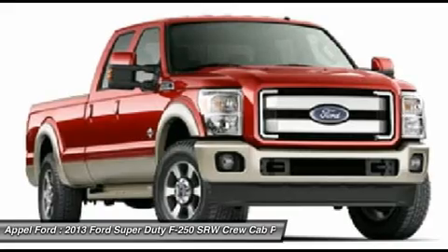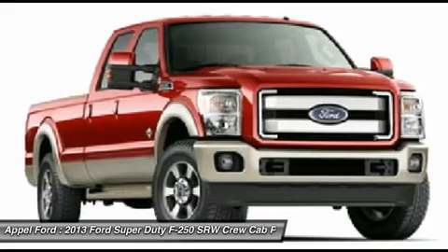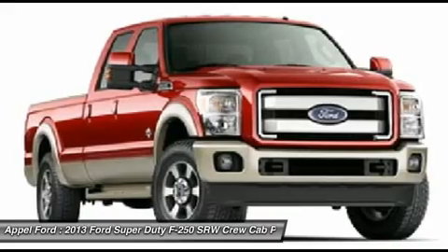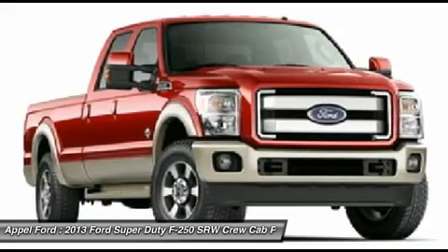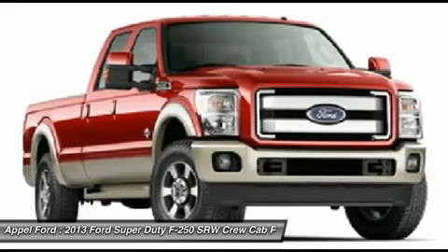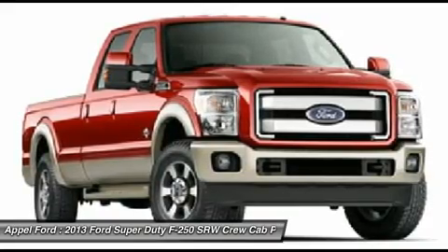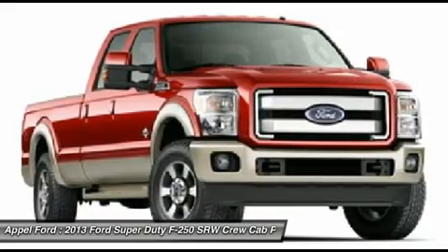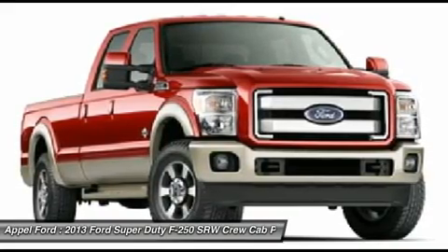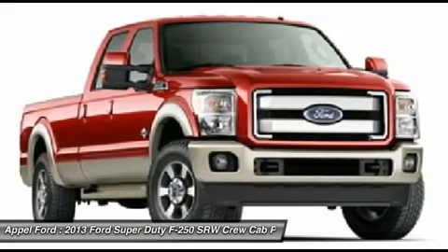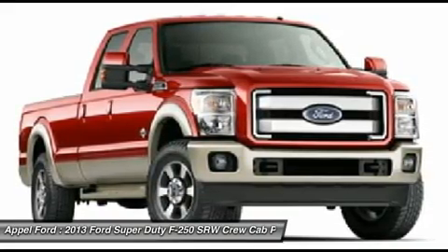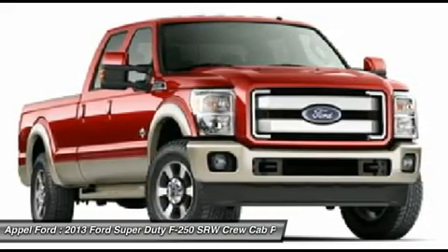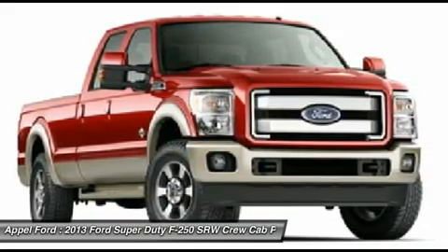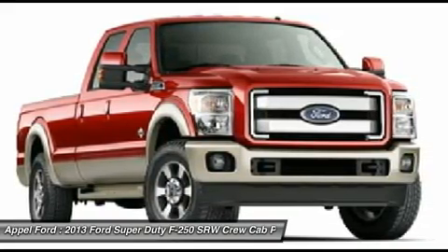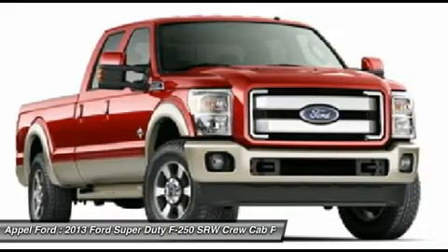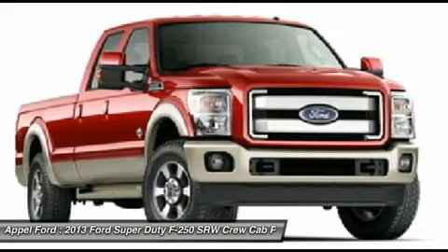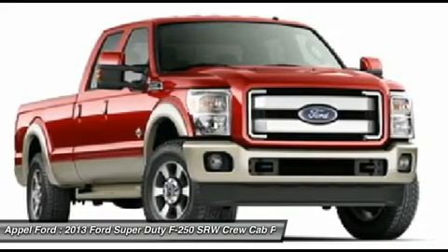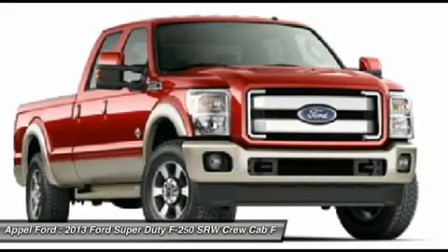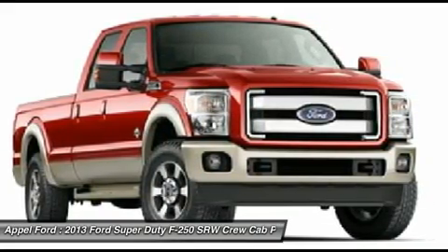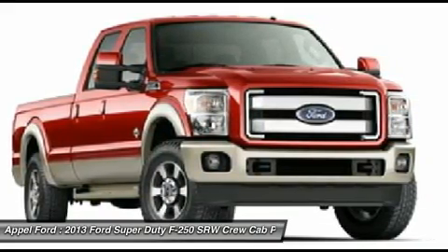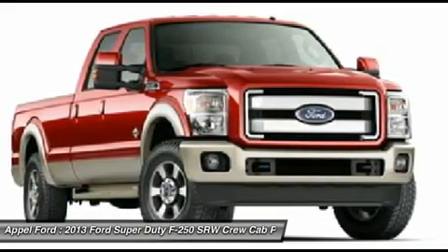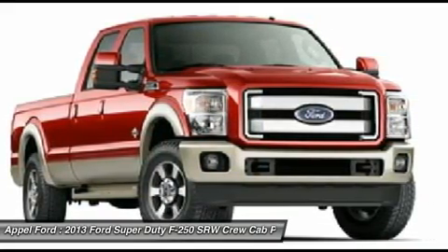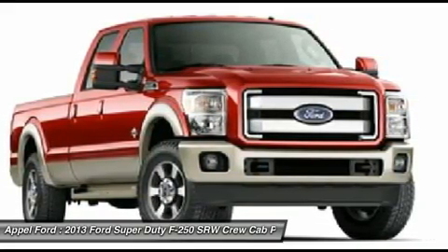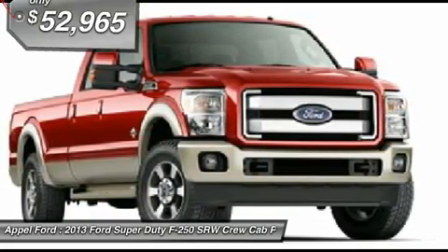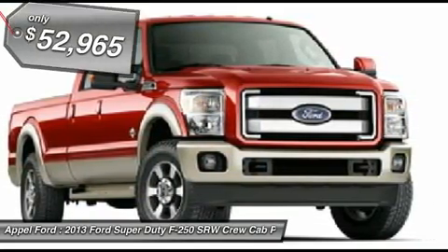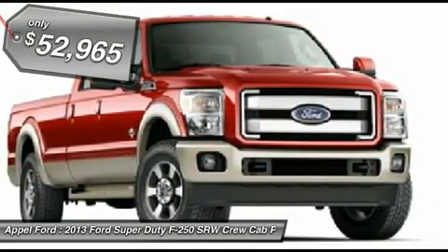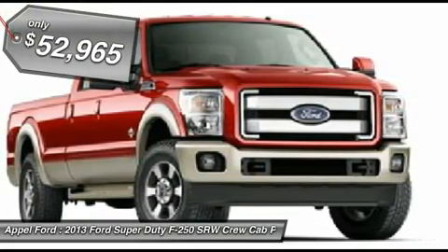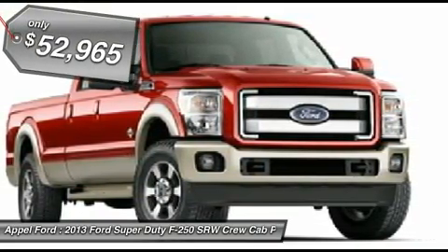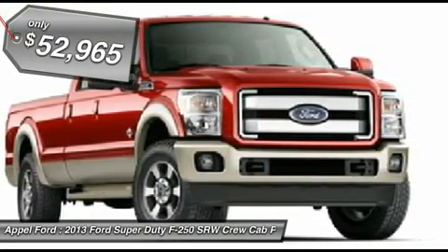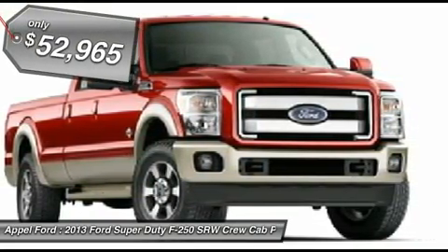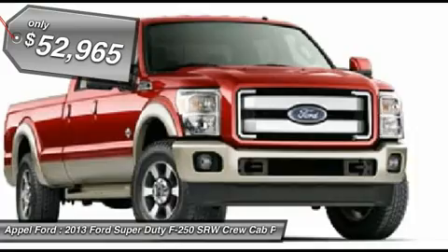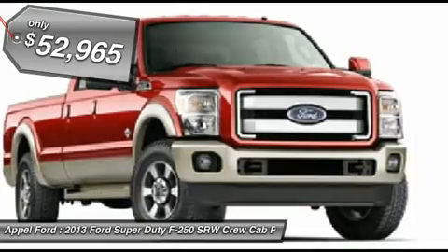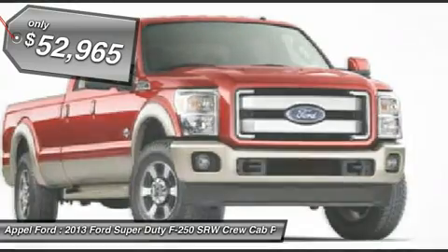Ford F-250 Super Duty. And is priced below $55,000.